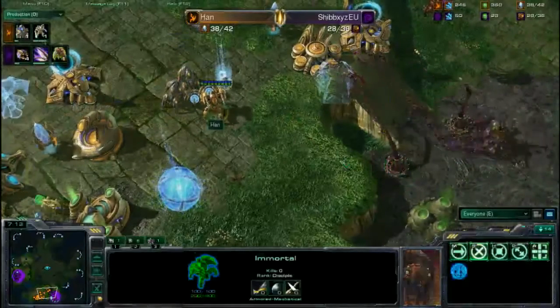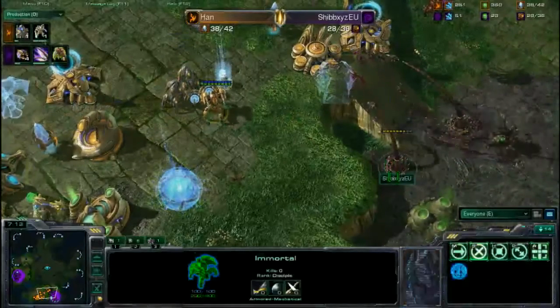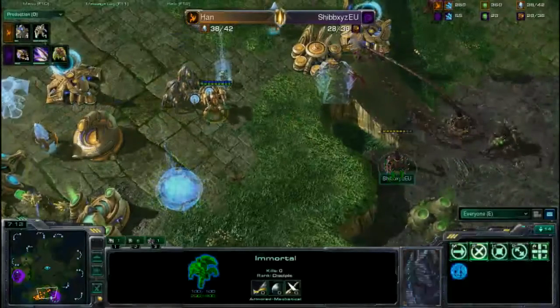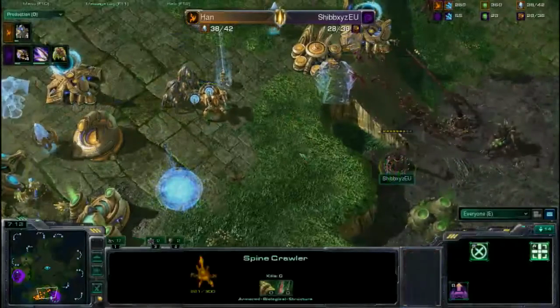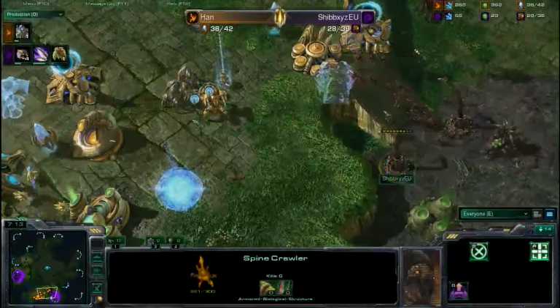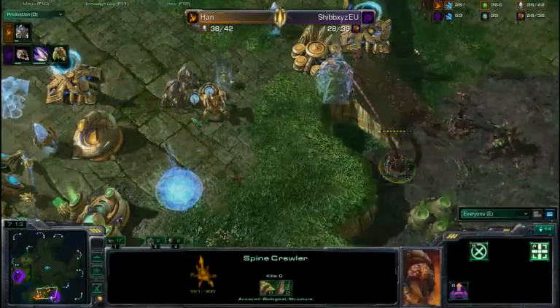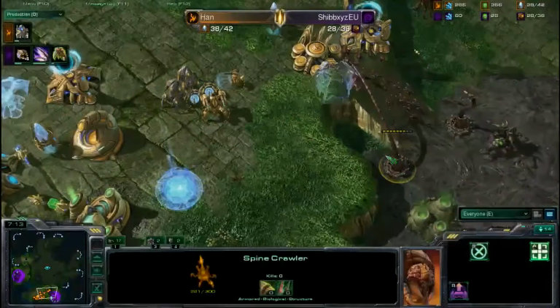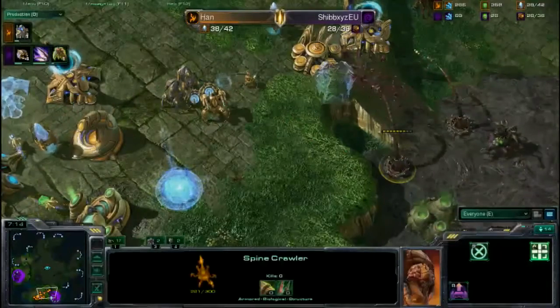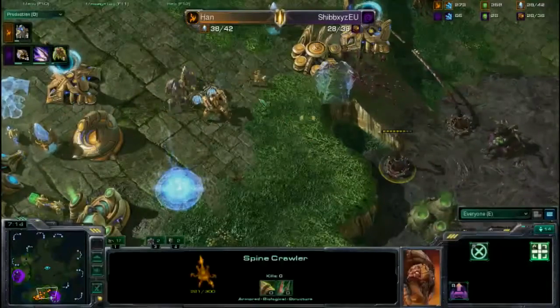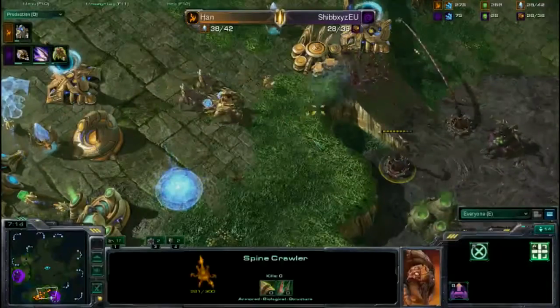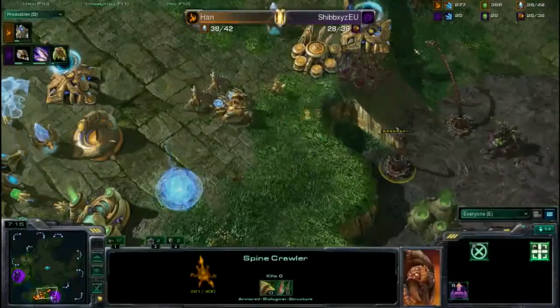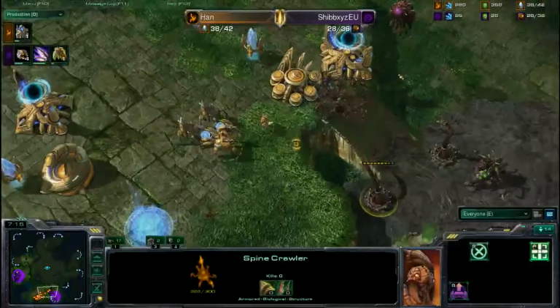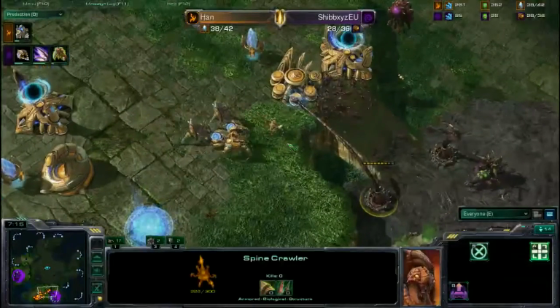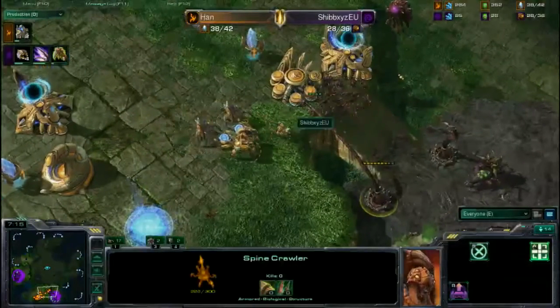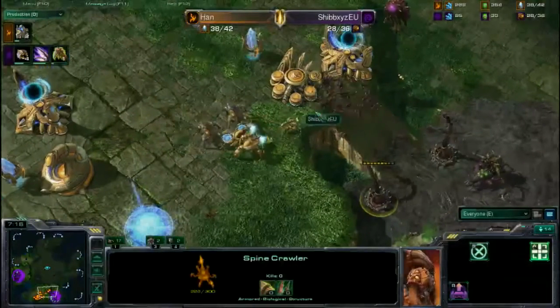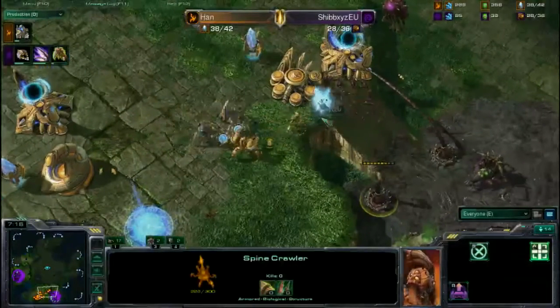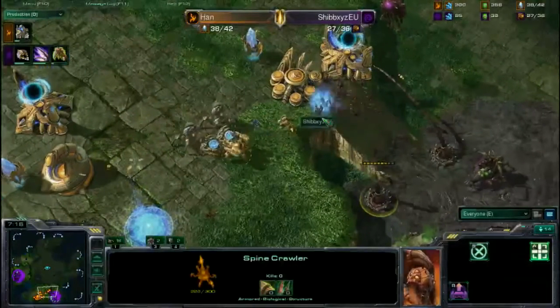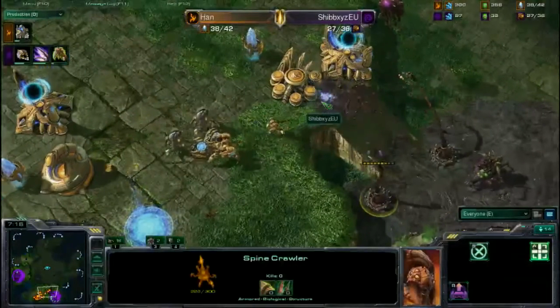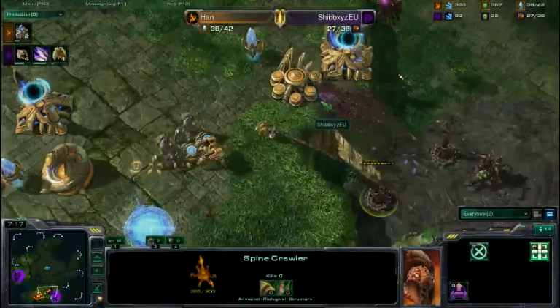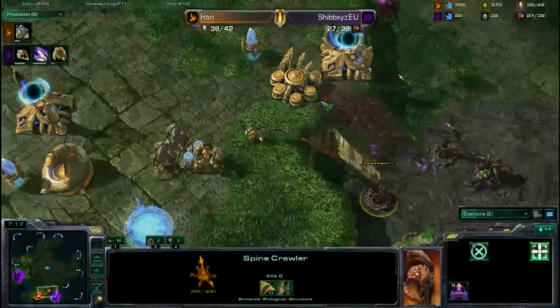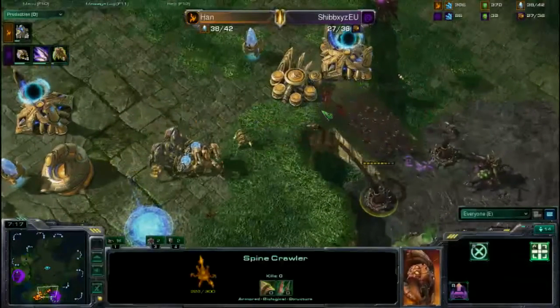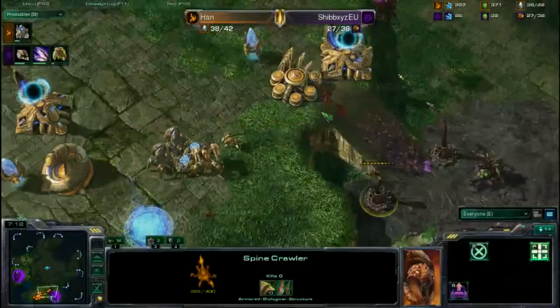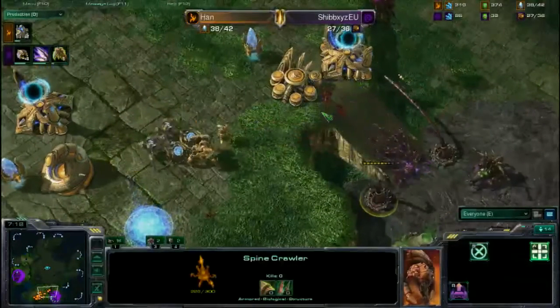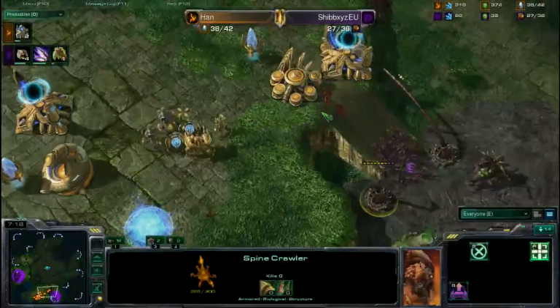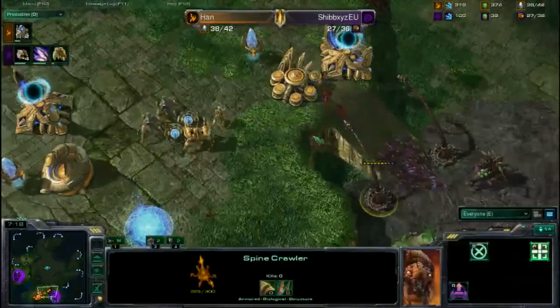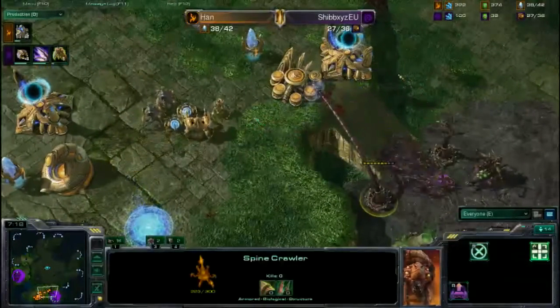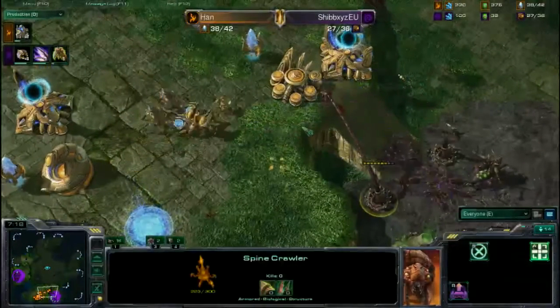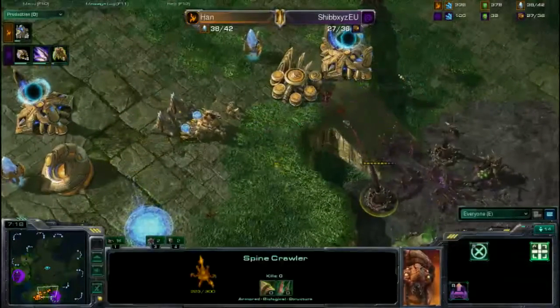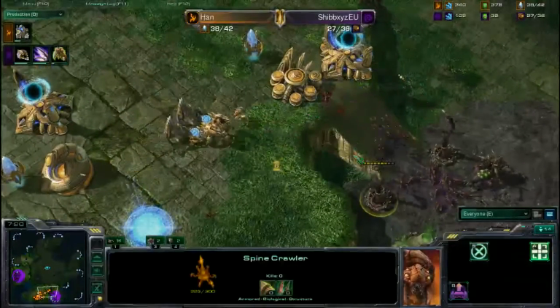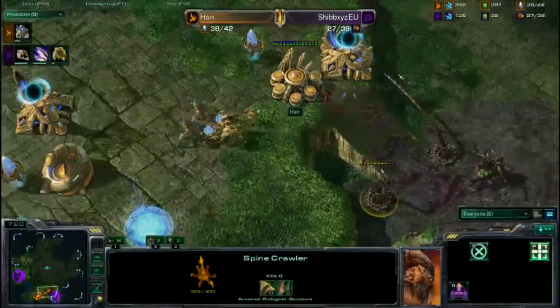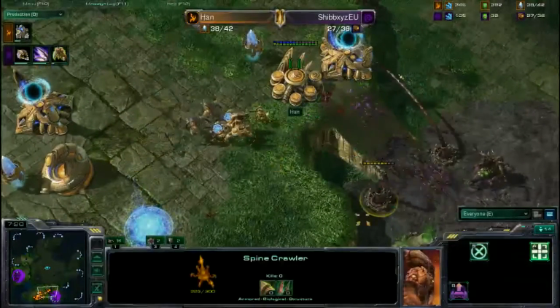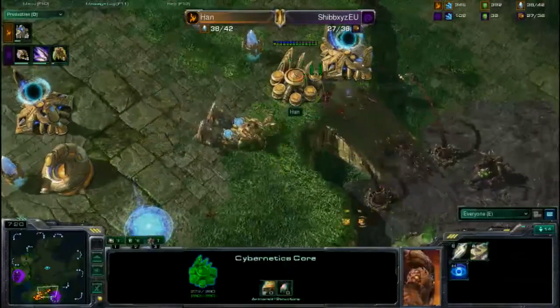He needs to use that Immortal now — it'll take no damage. Go for the Spinecrawler. Oh go, block the ramp again, block the ramp again.